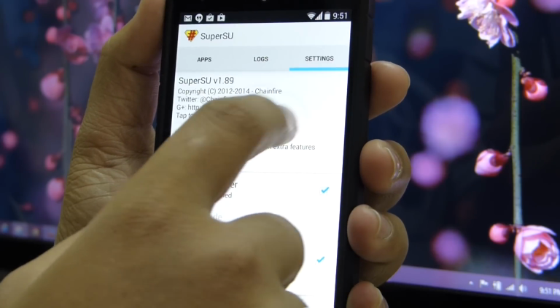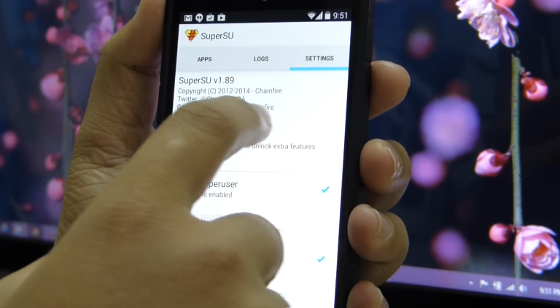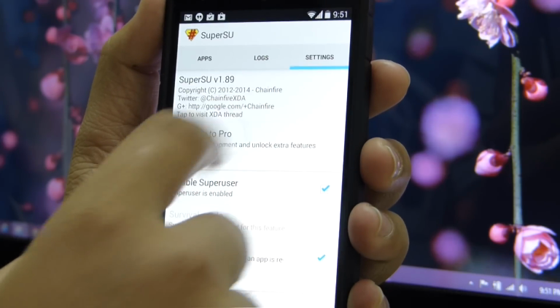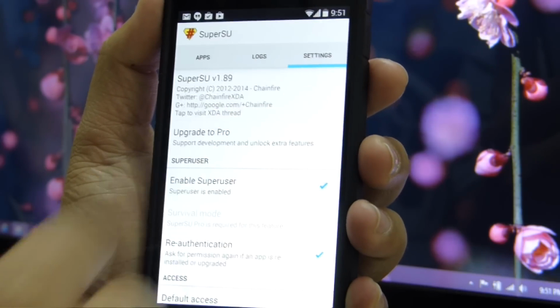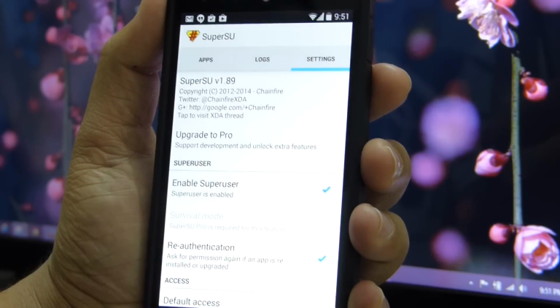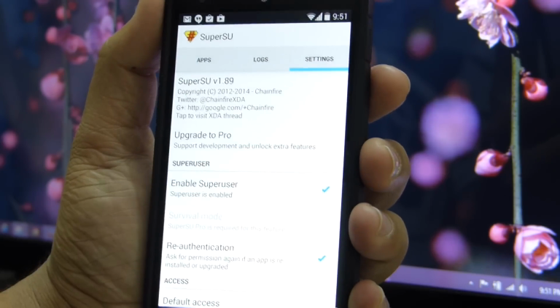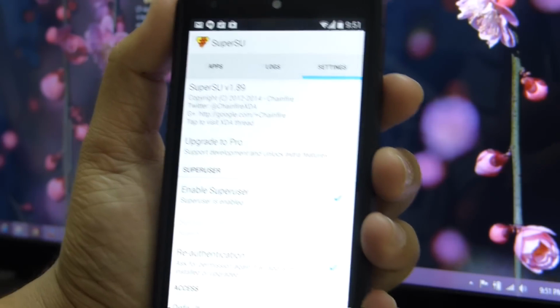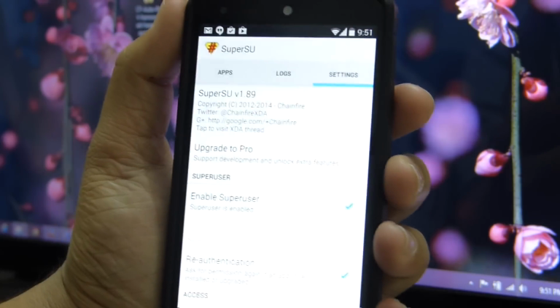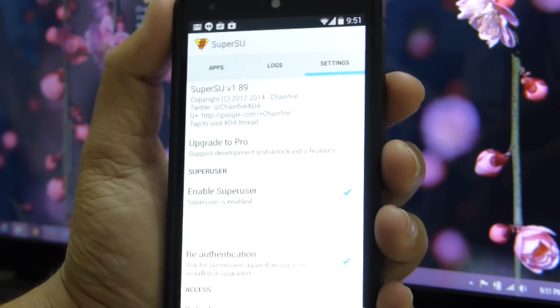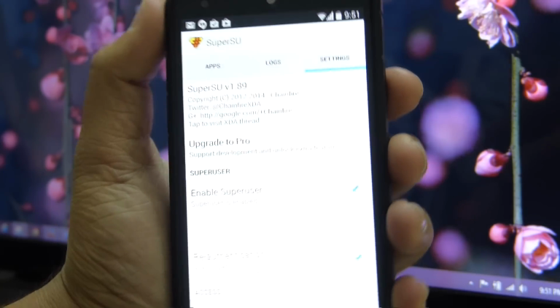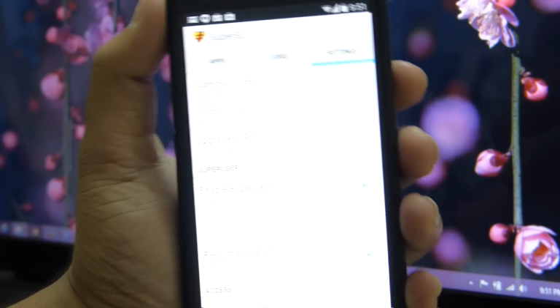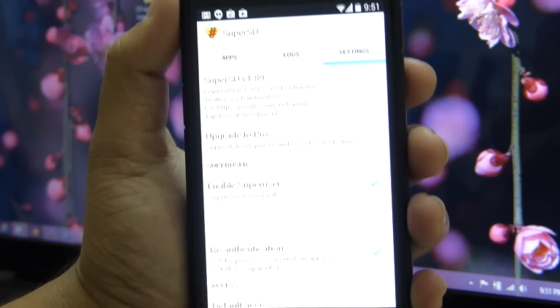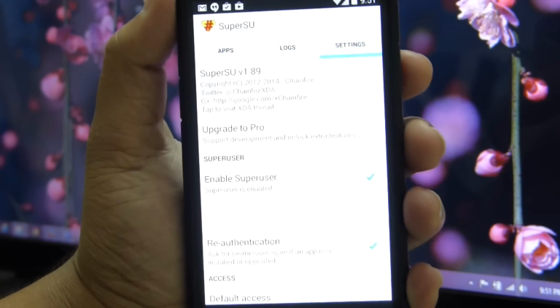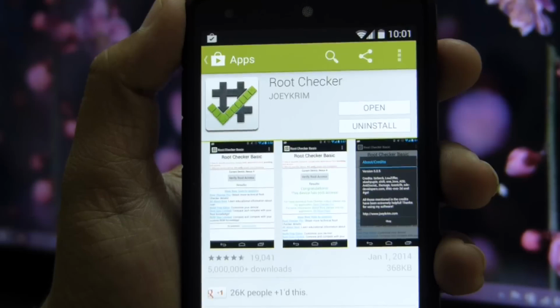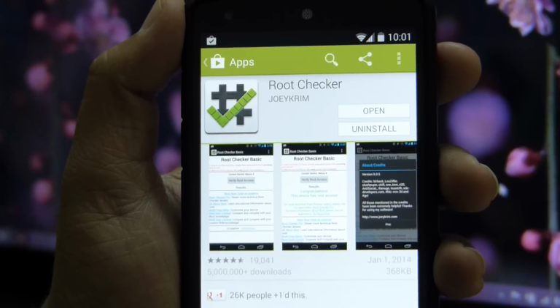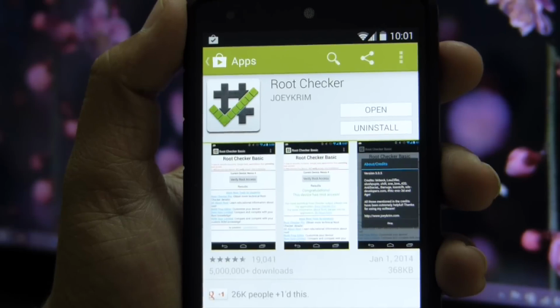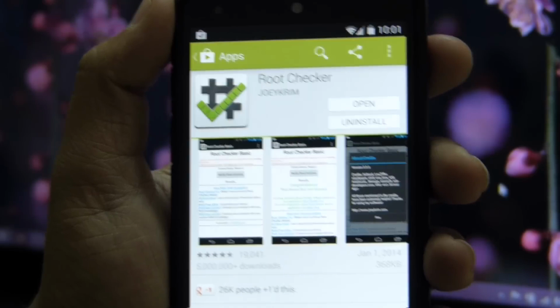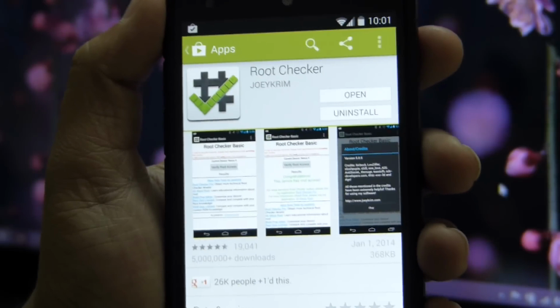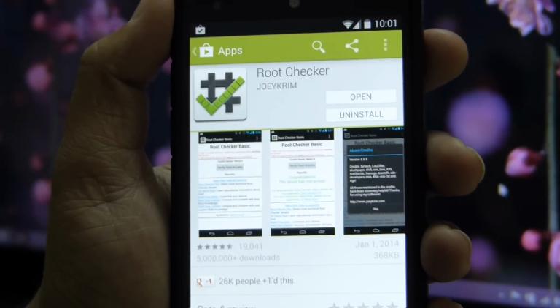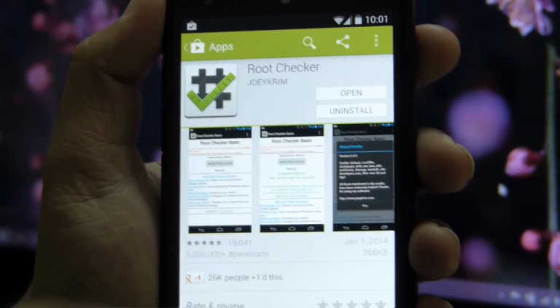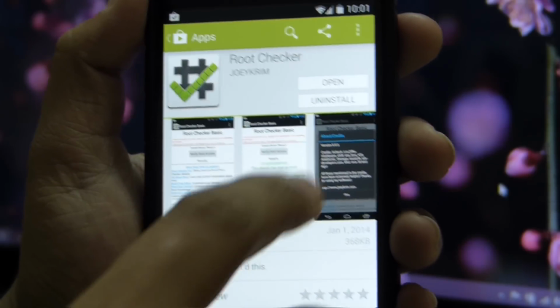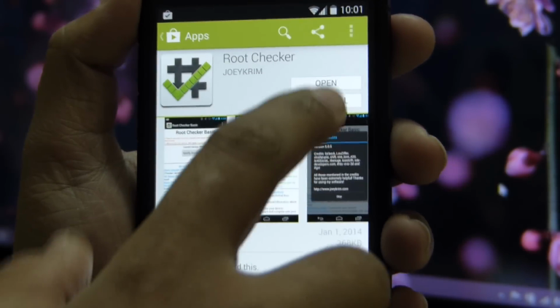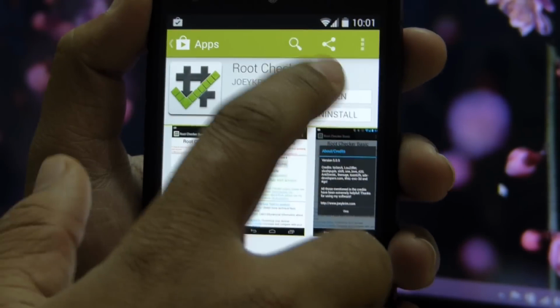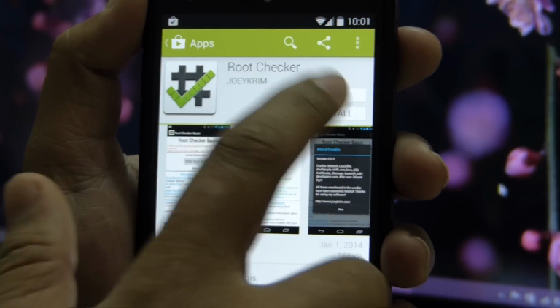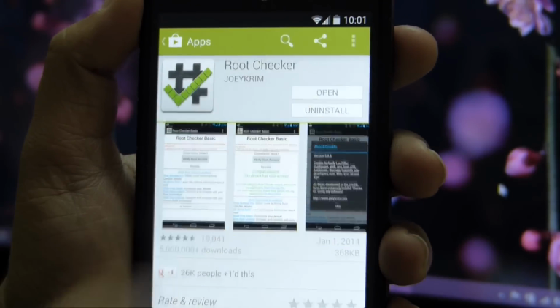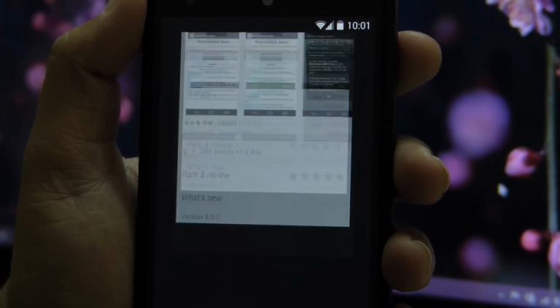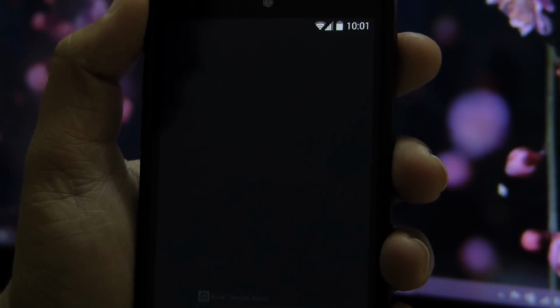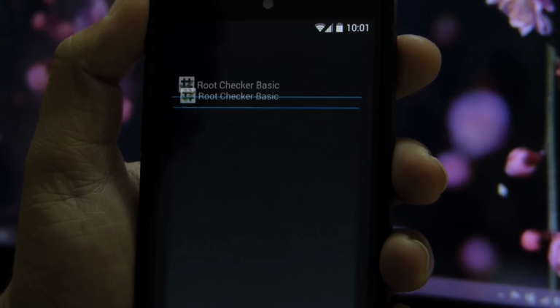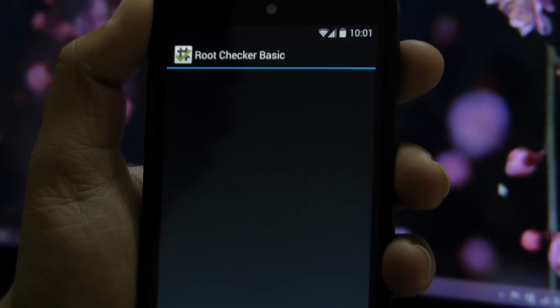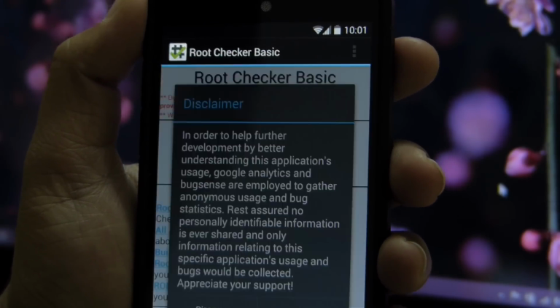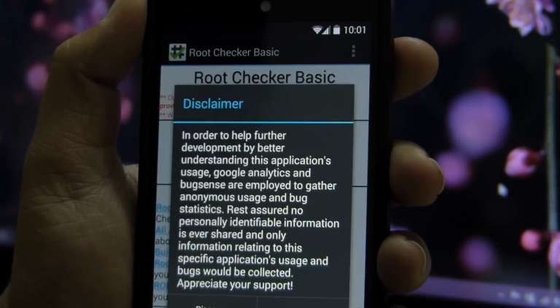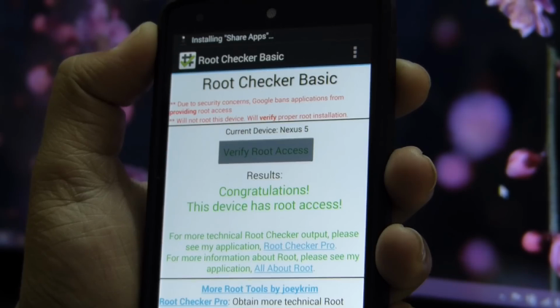For further confirmation, you can download the Root Checker app from the Play Store and check whether your device is rooted or not.